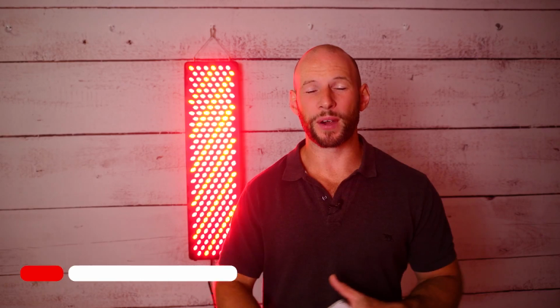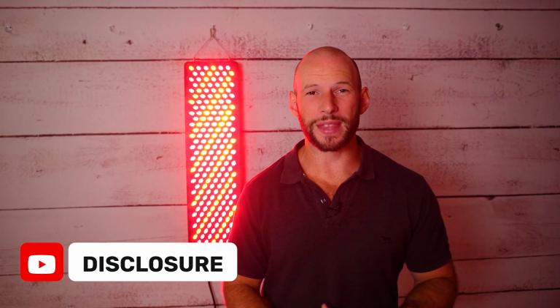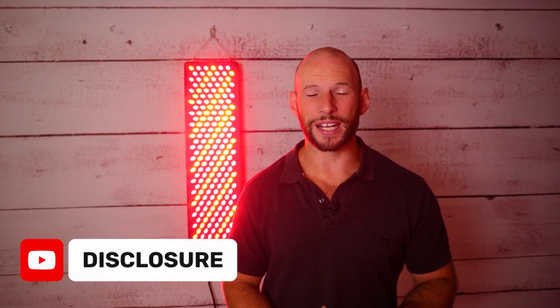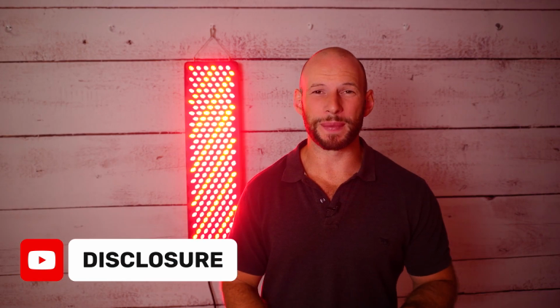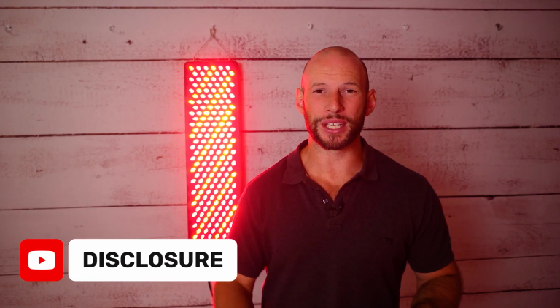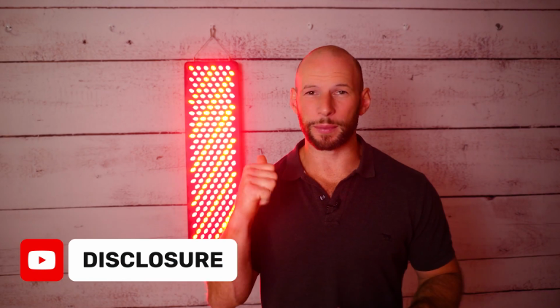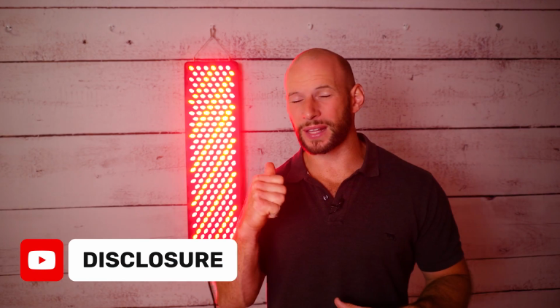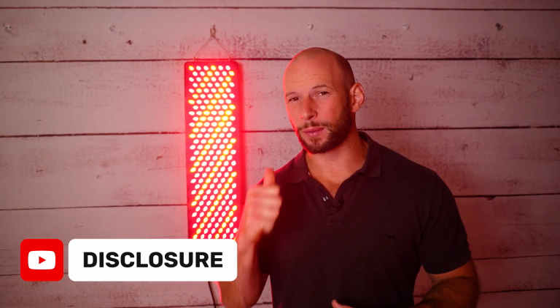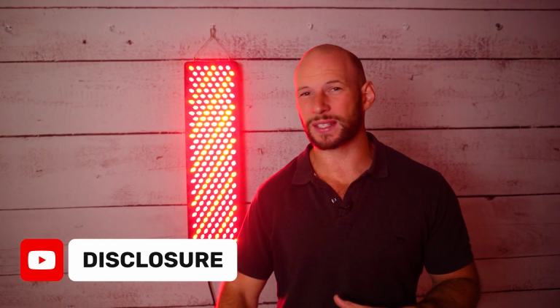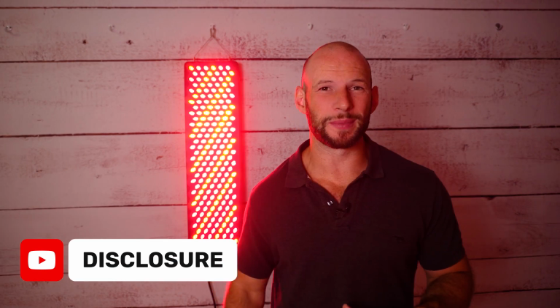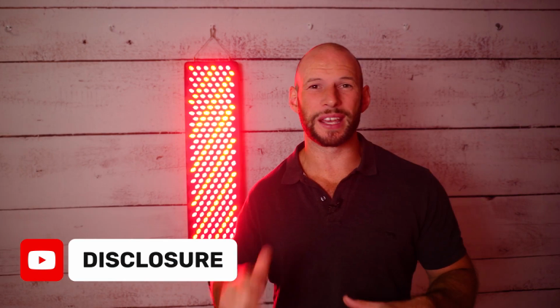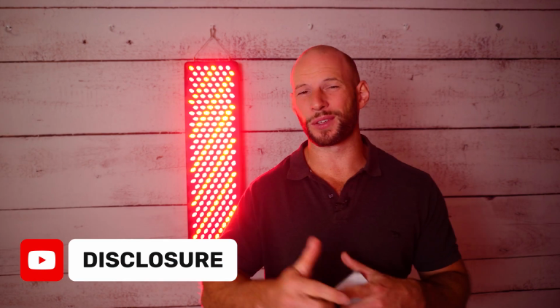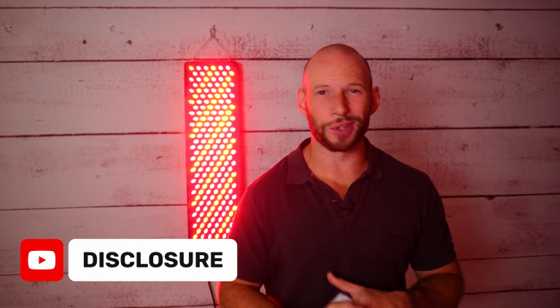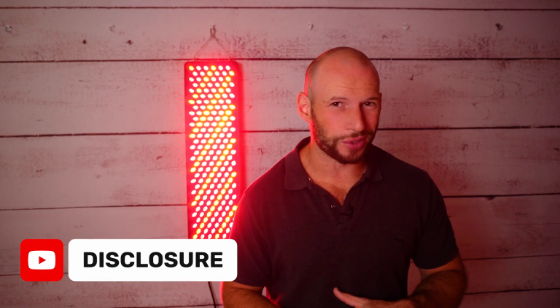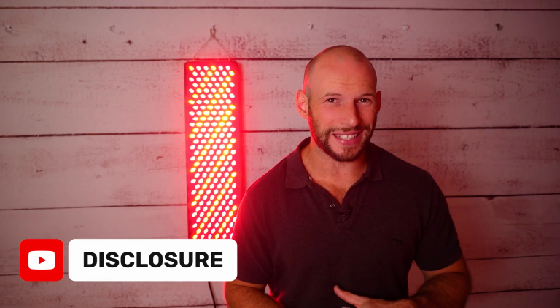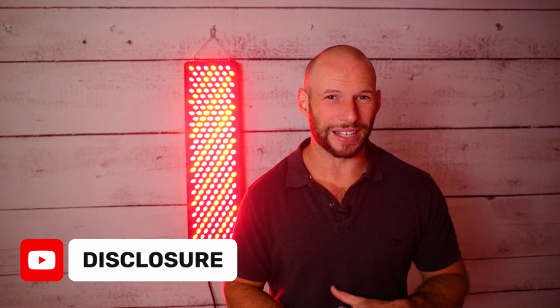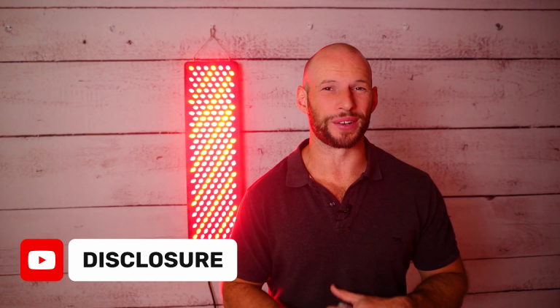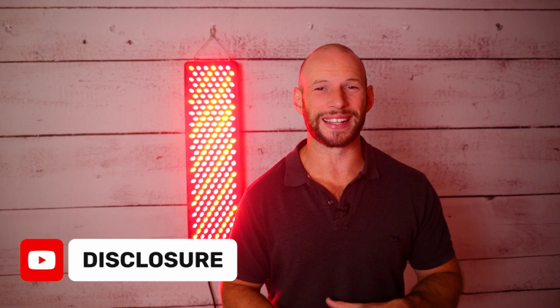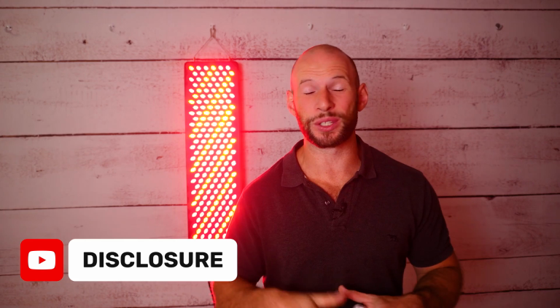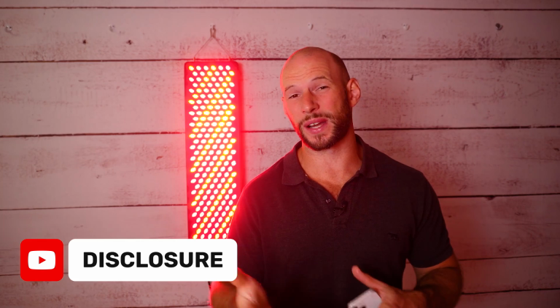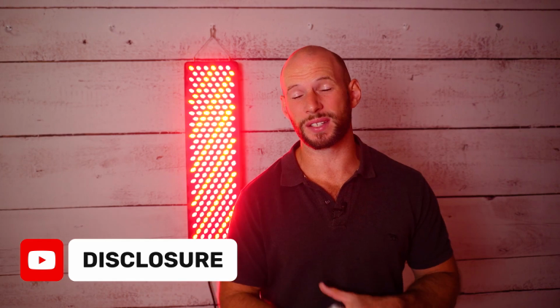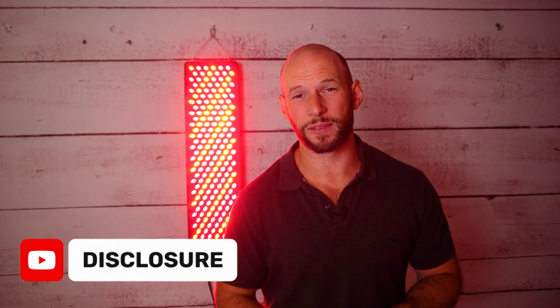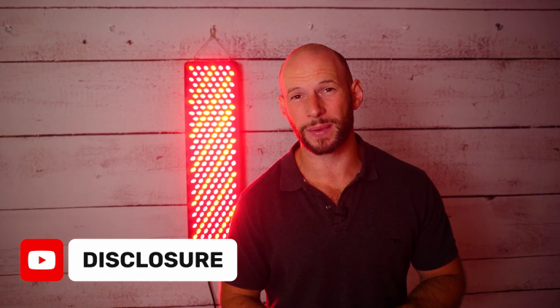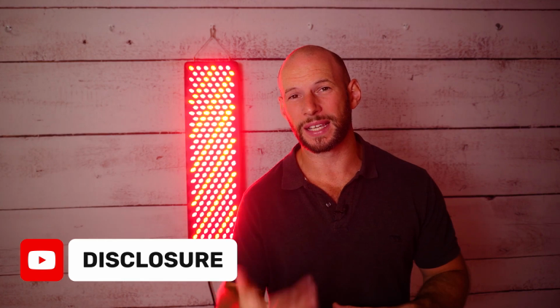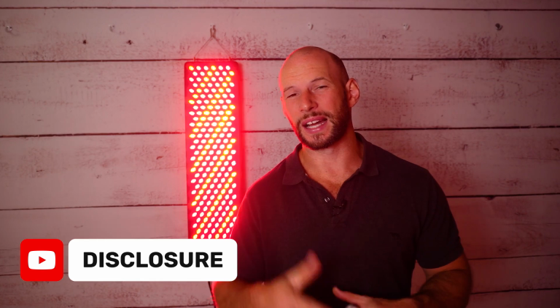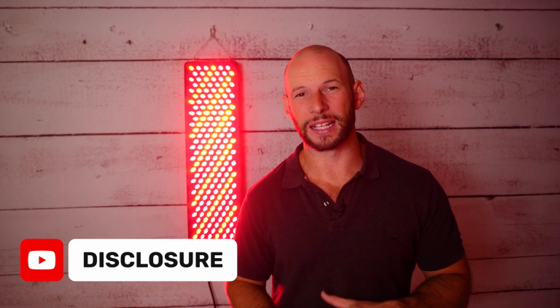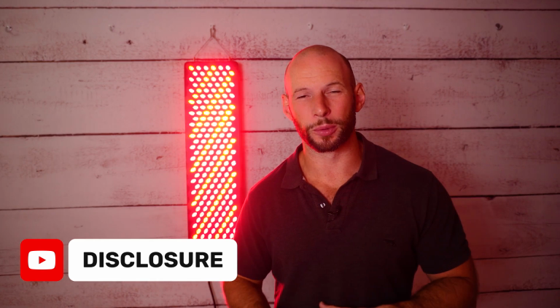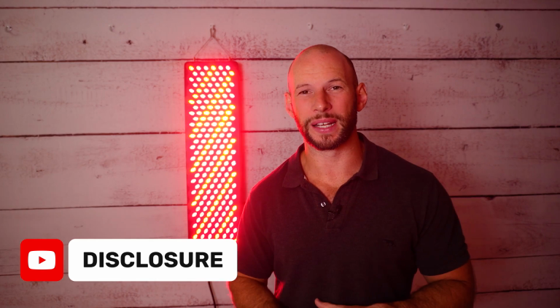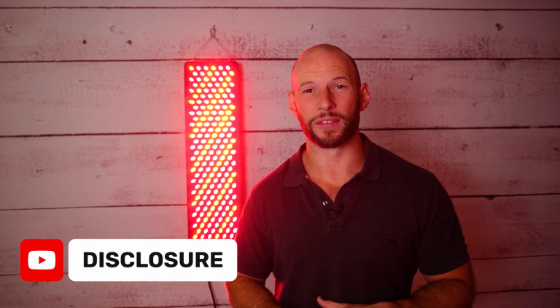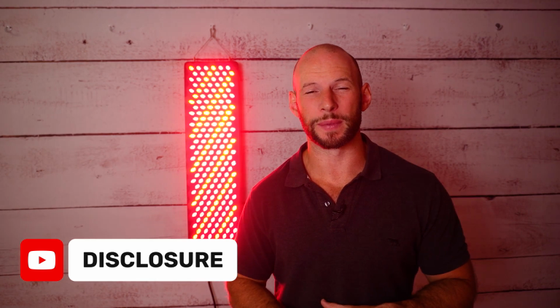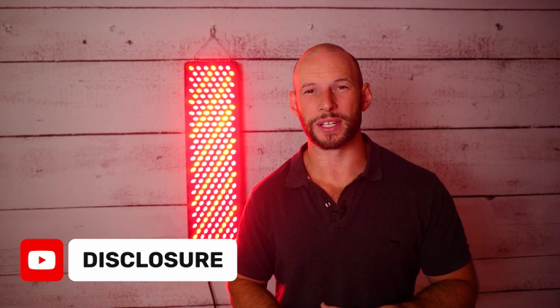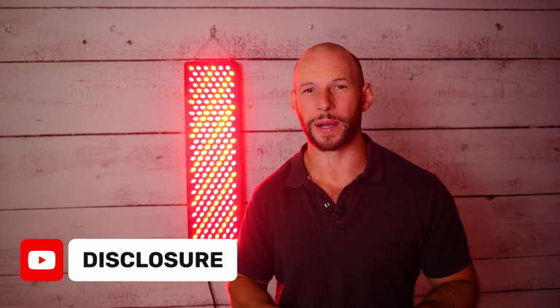Before I do that I should mention I'm affiliated with this company. If you use discount code Alex you will actually save some money, and I get a little bit of a commission as well.